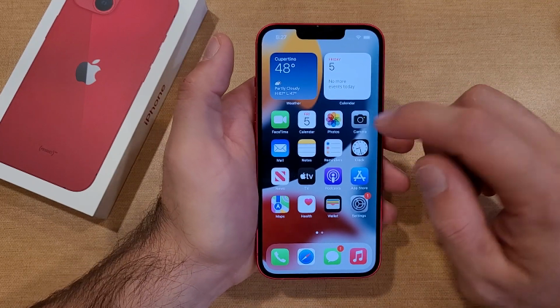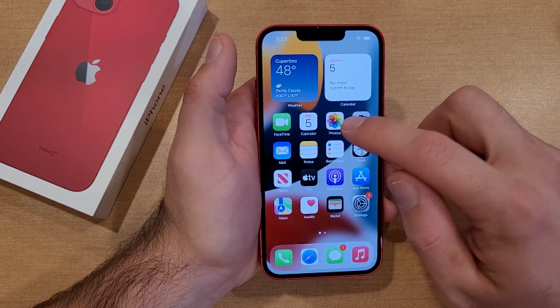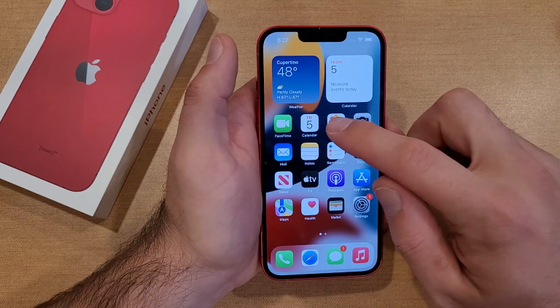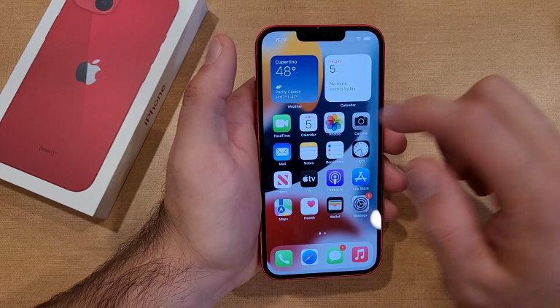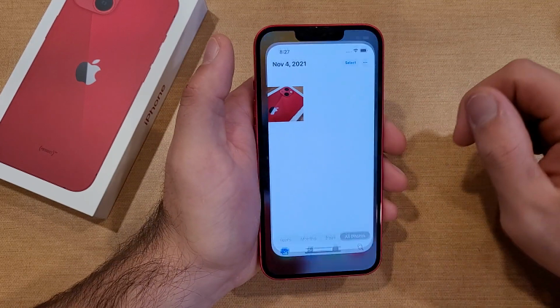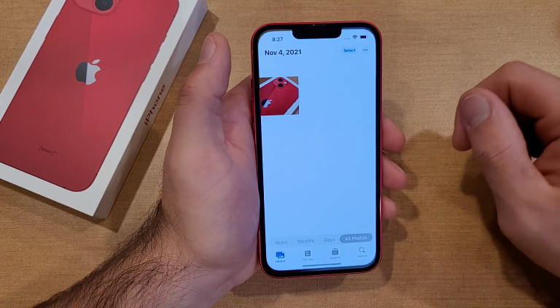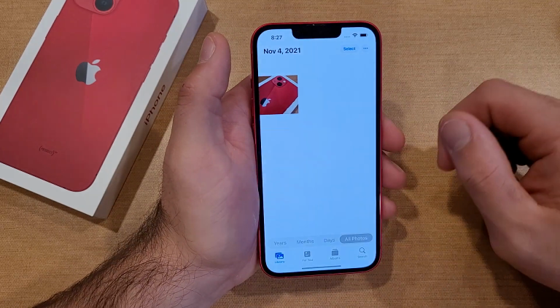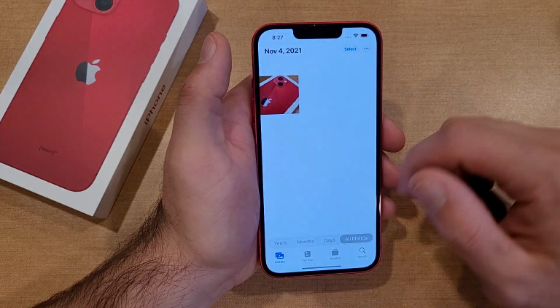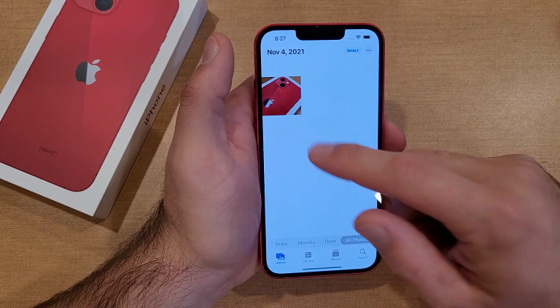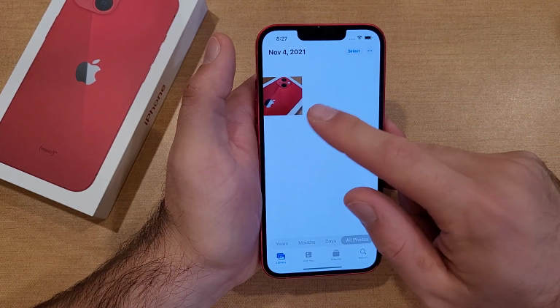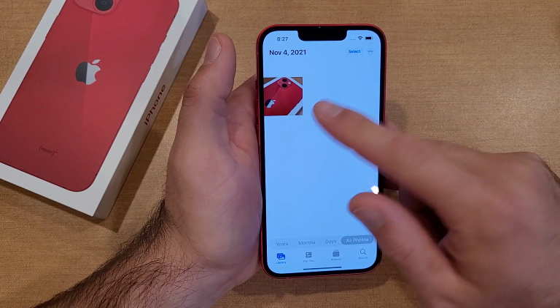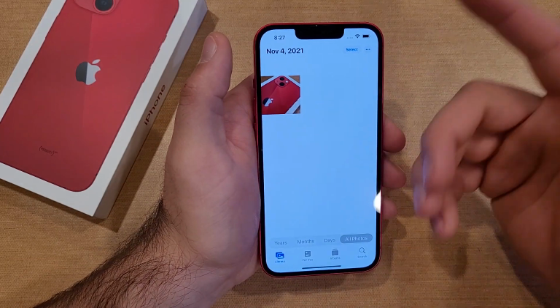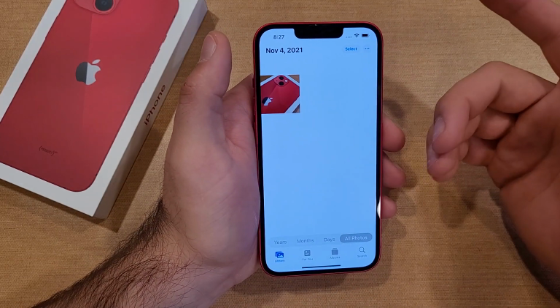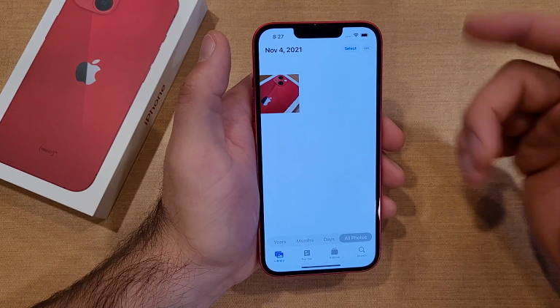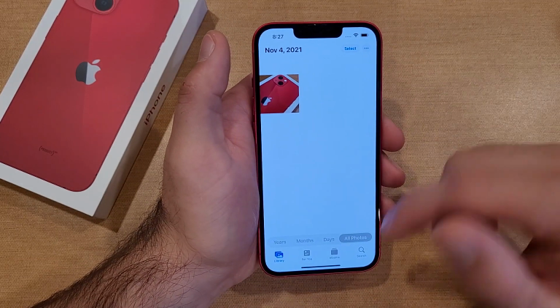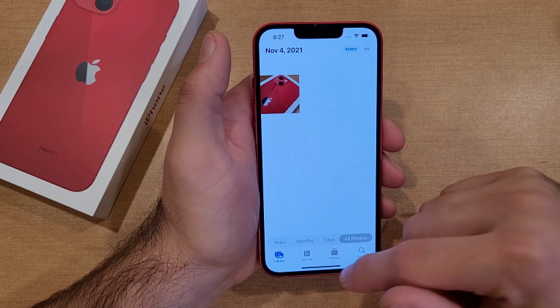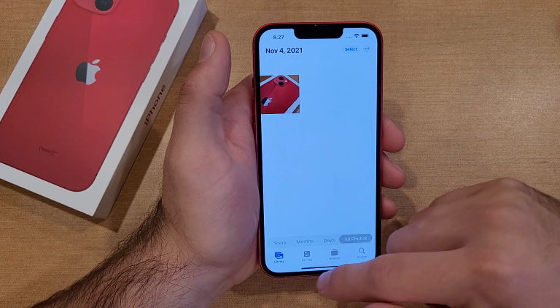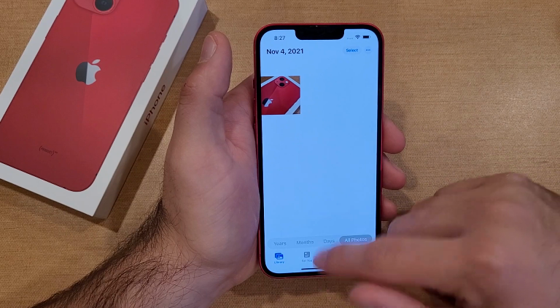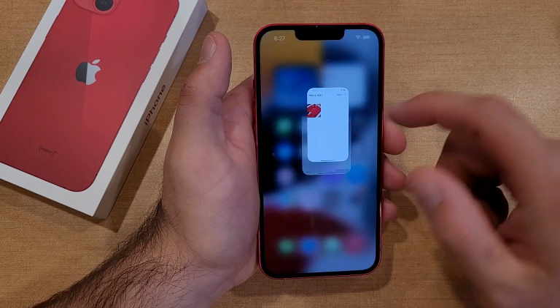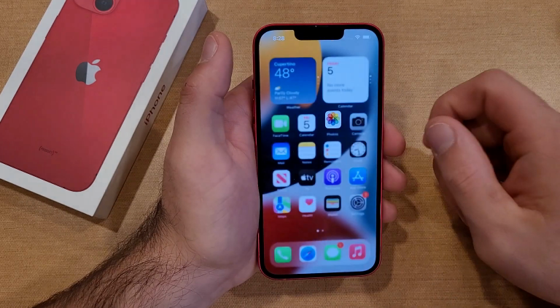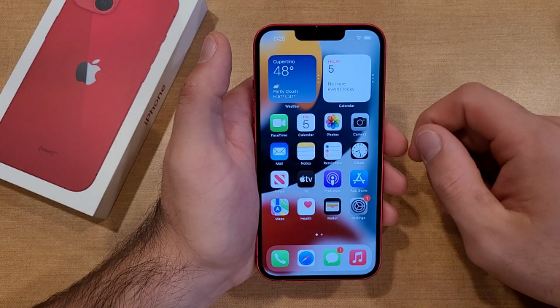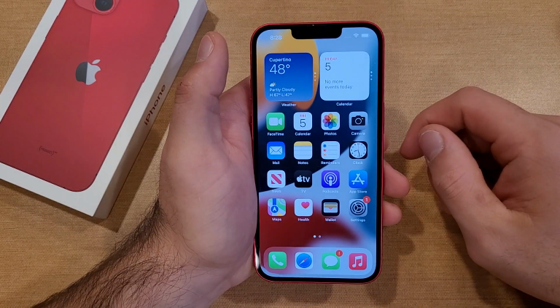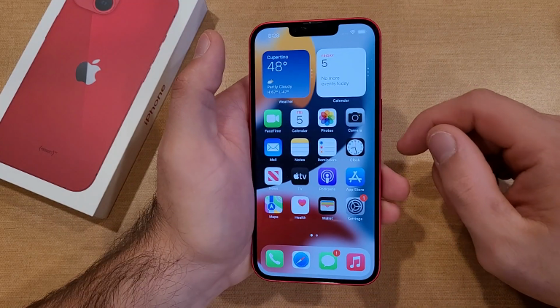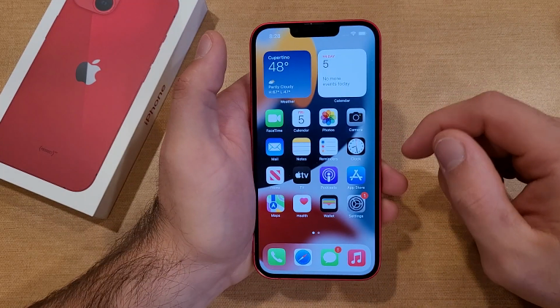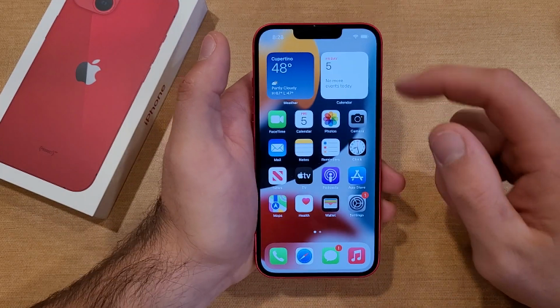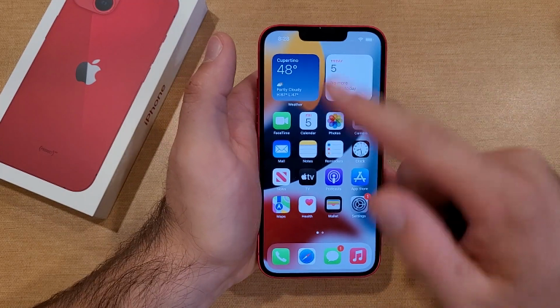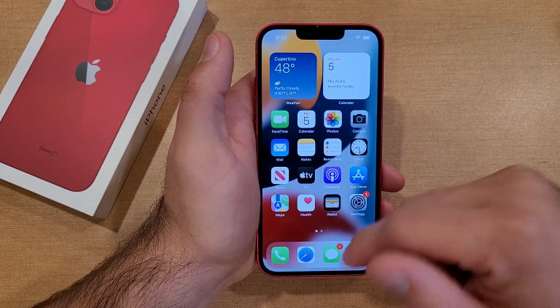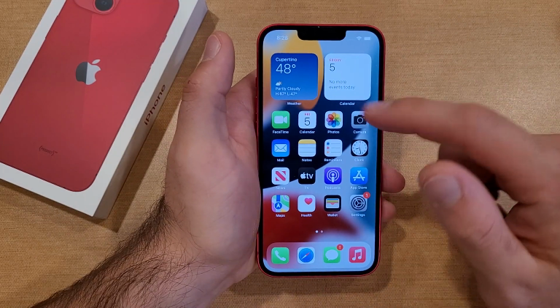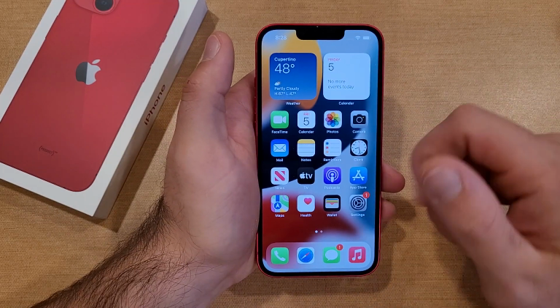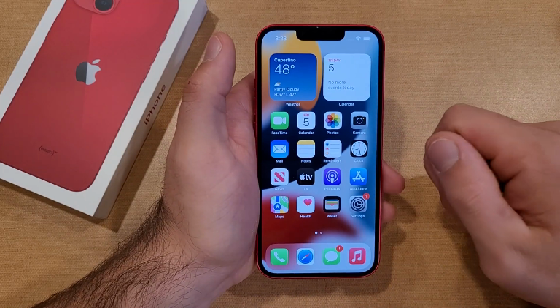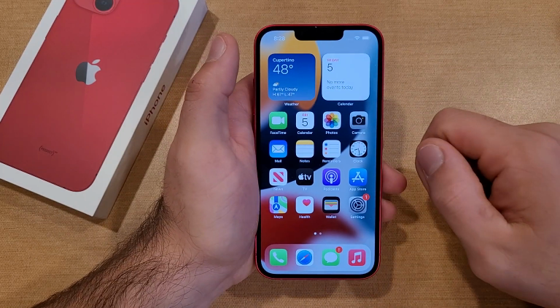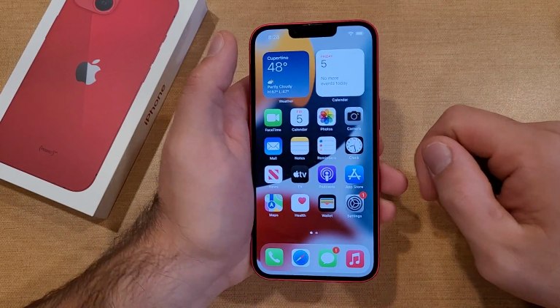First, I'm gonna go into Photos just to show you guys that all I have is one photo in here. I'm gonna screenshot just this home screen.